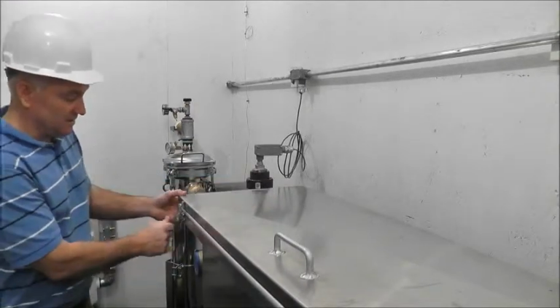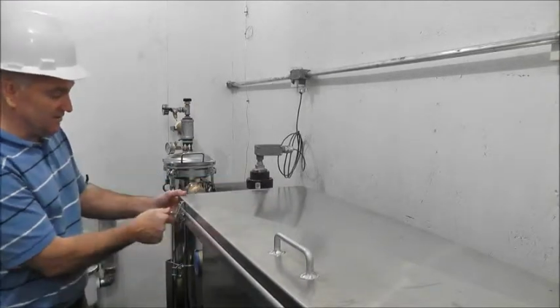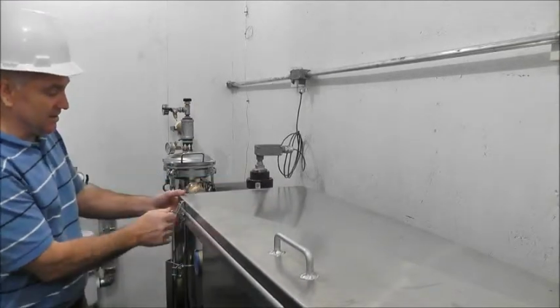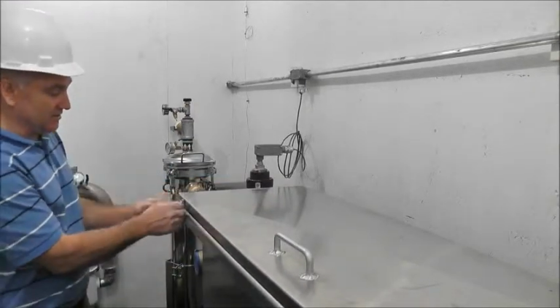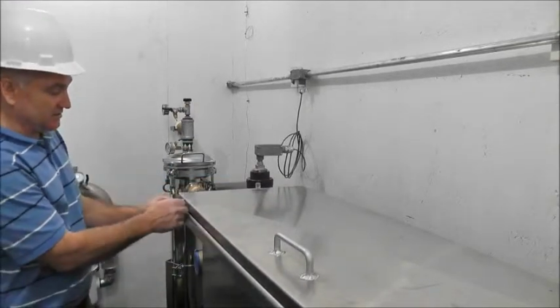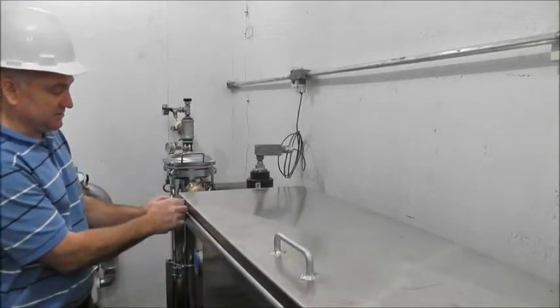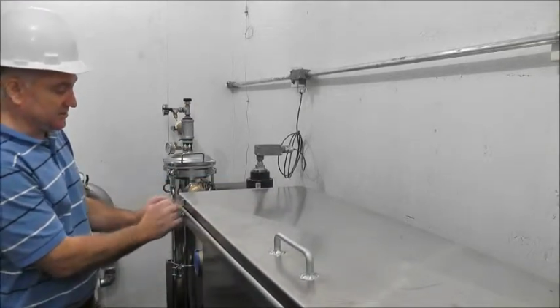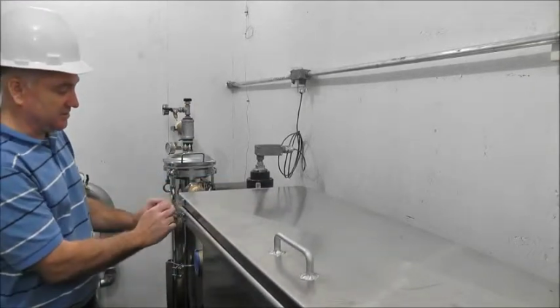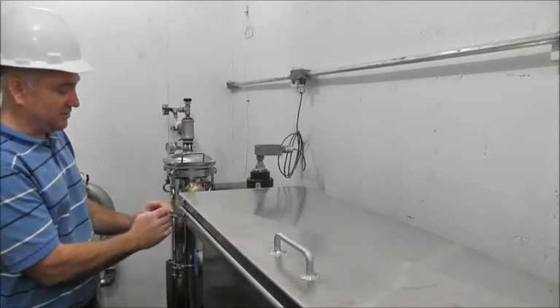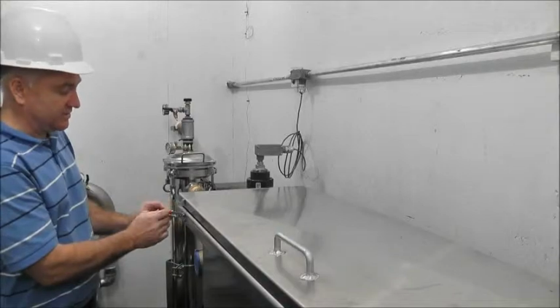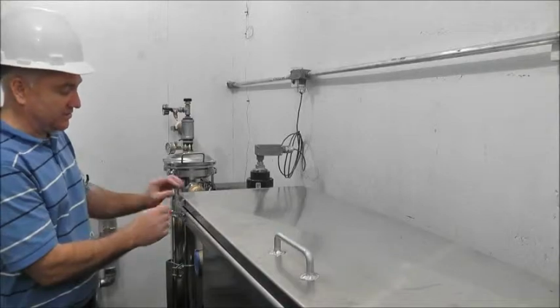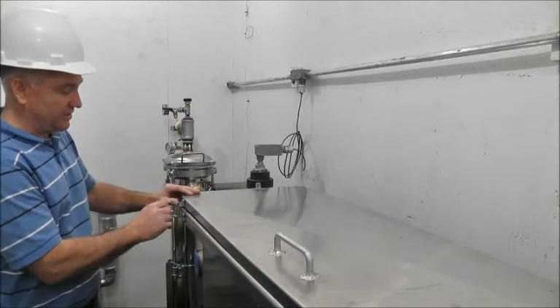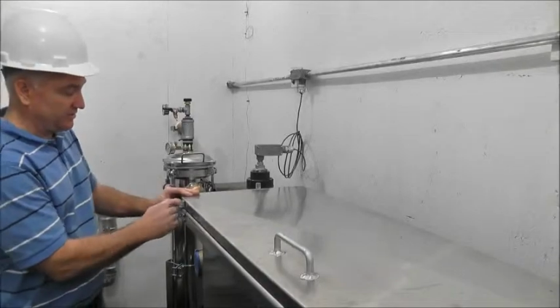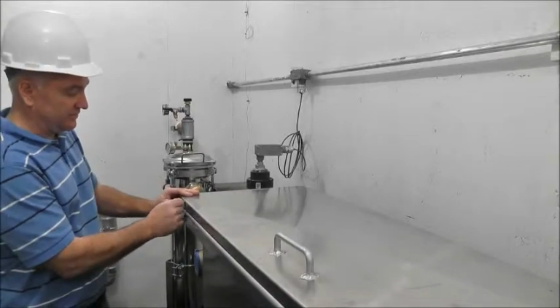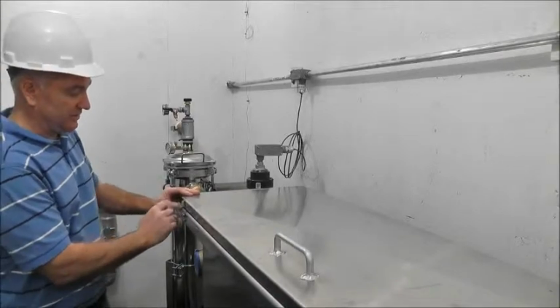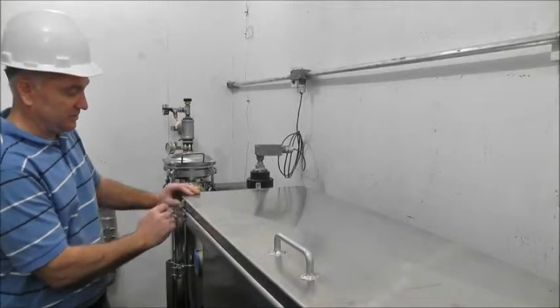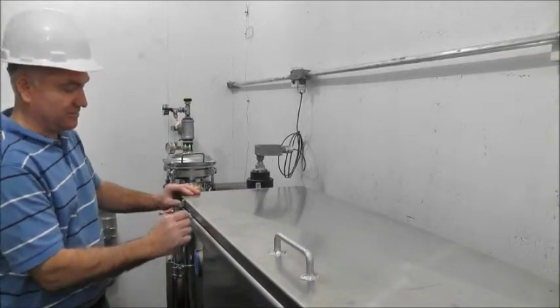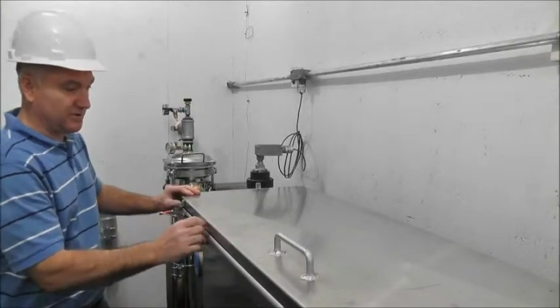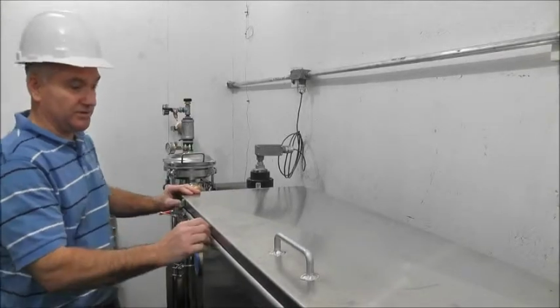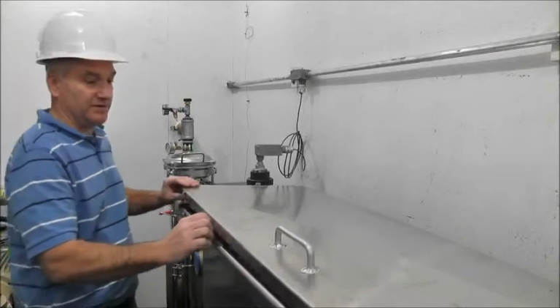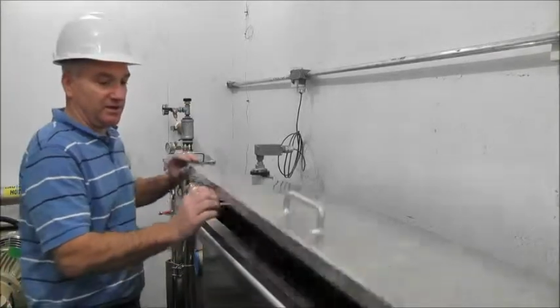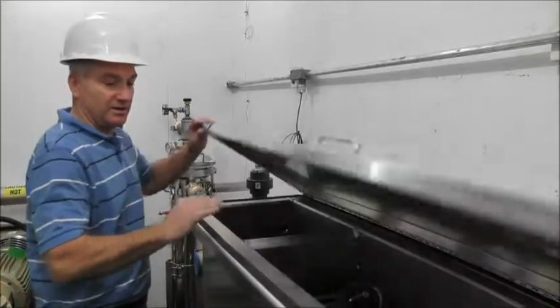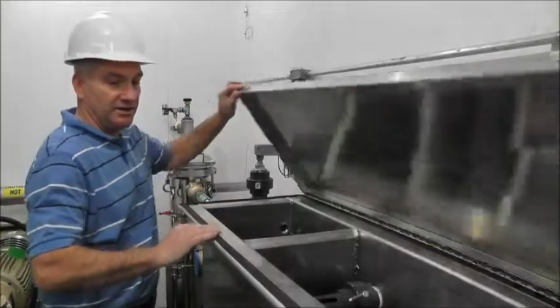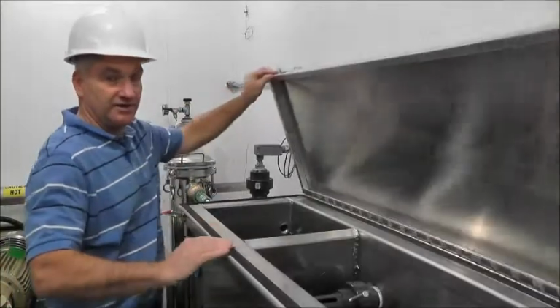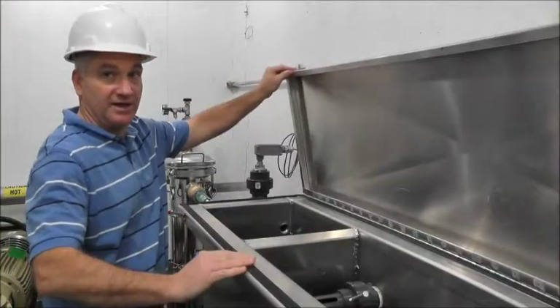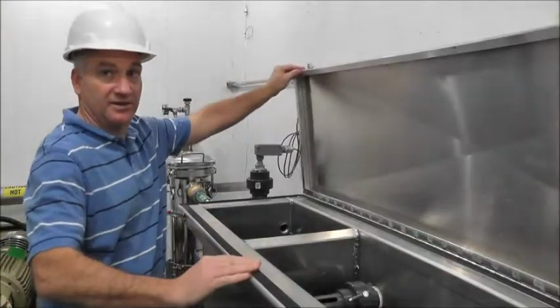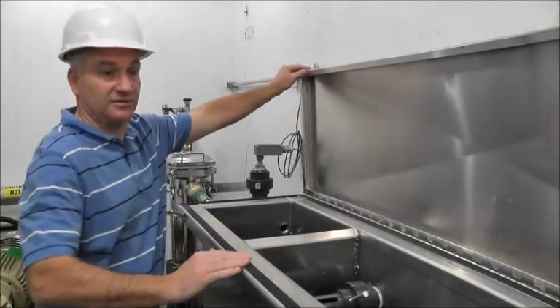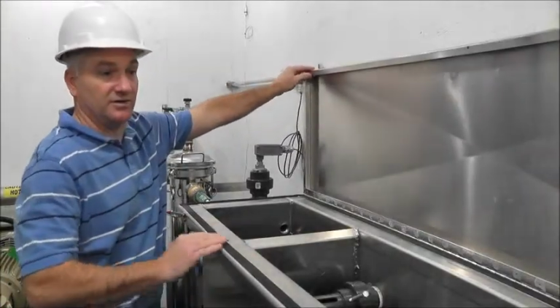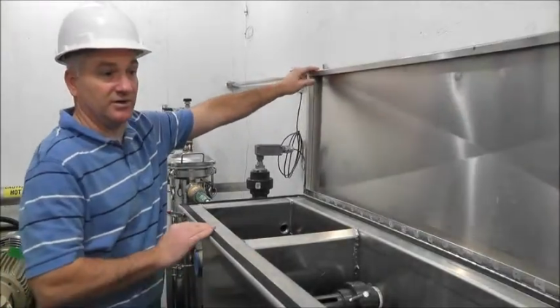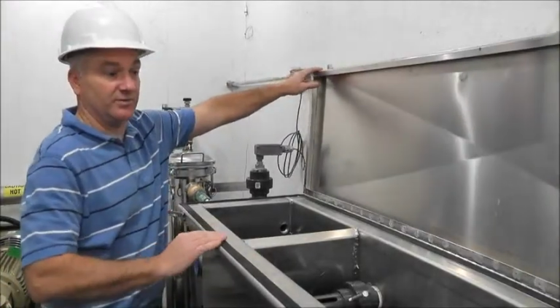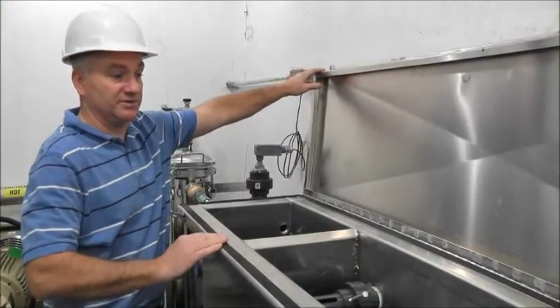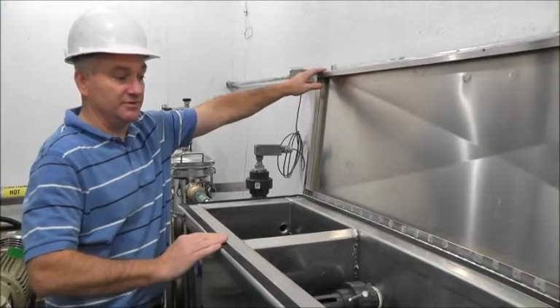It's a sealed oil water separator. We have the clamps to hold it down tight against the gasket so that it's vapor-sealed.